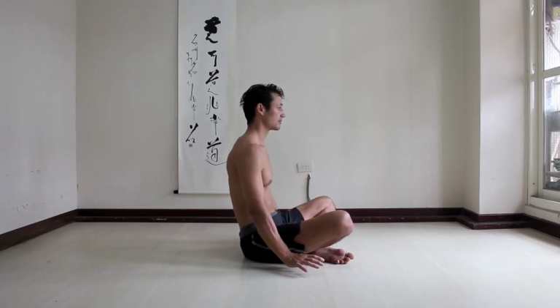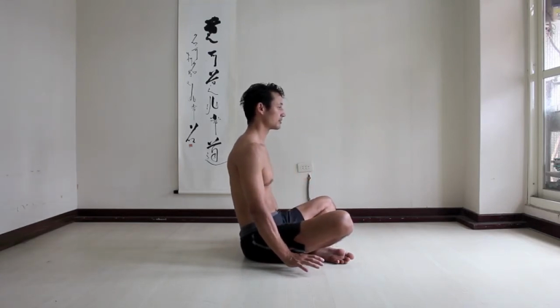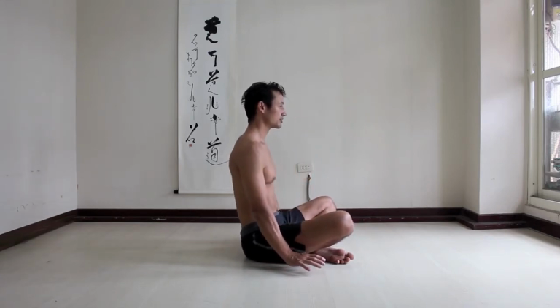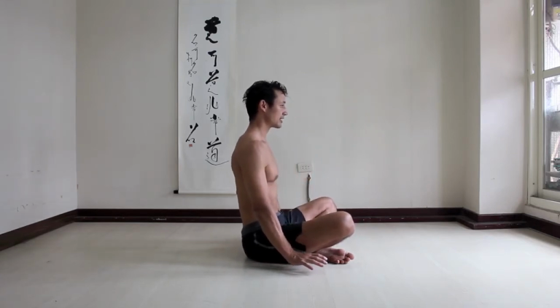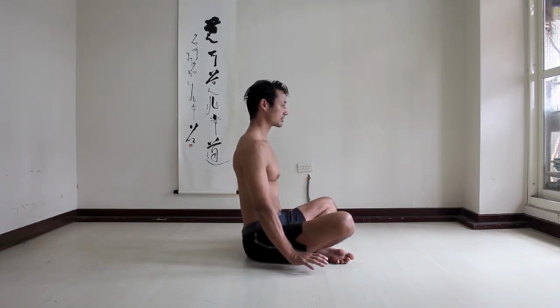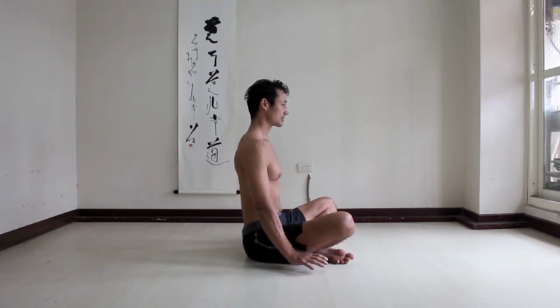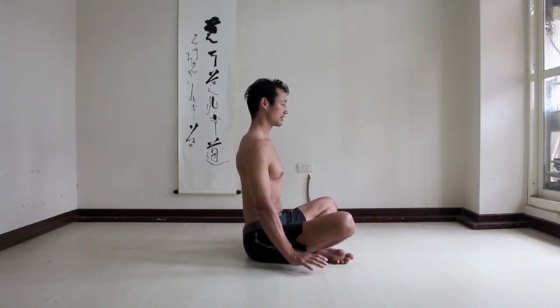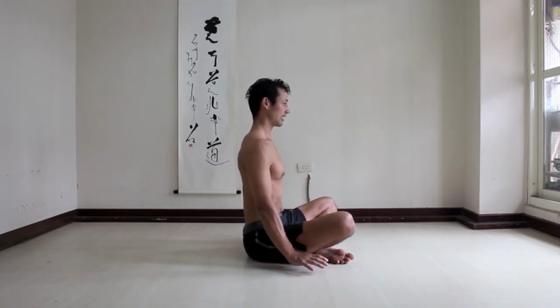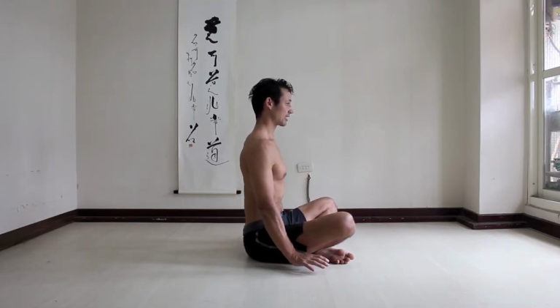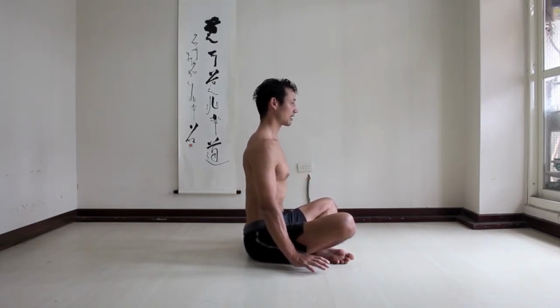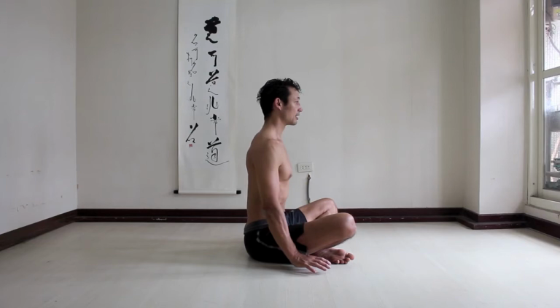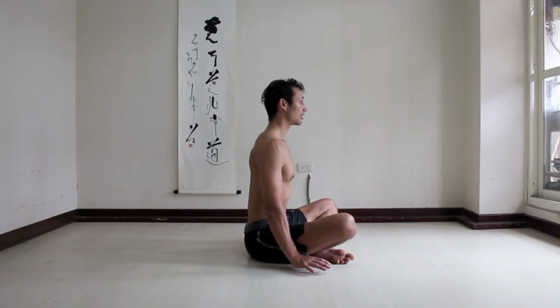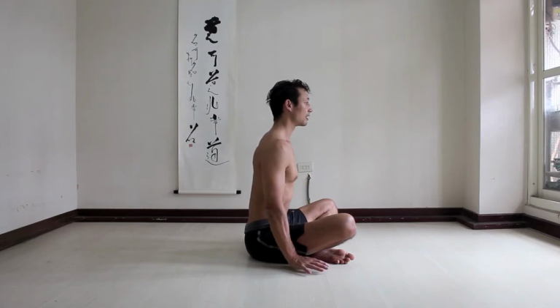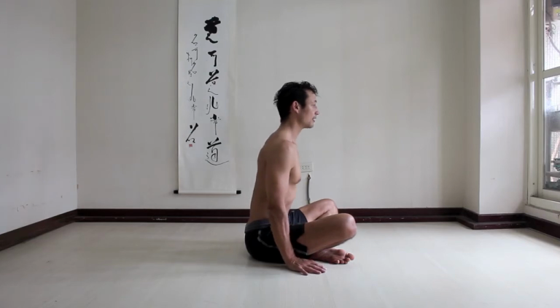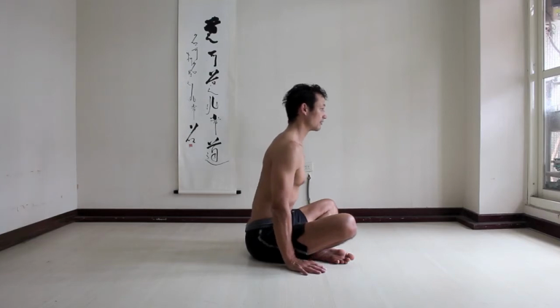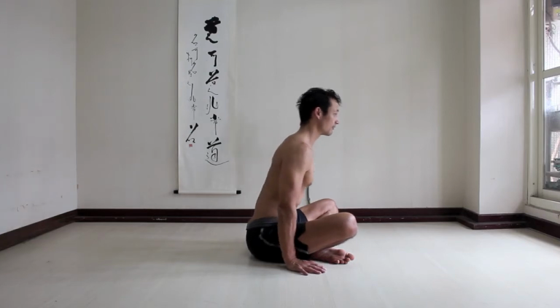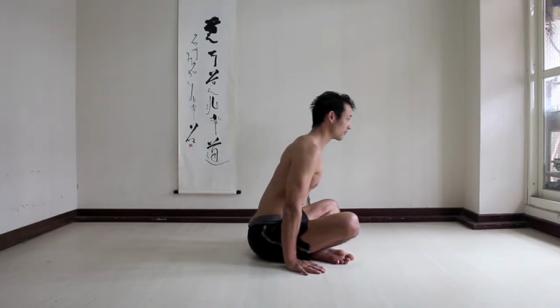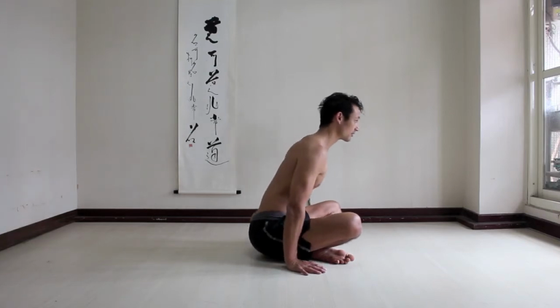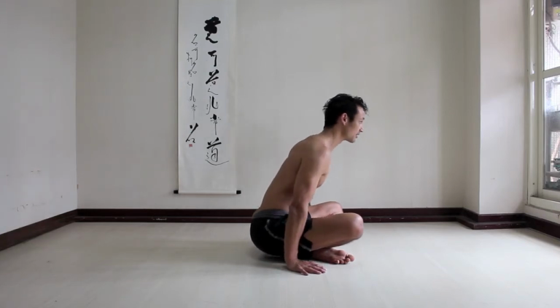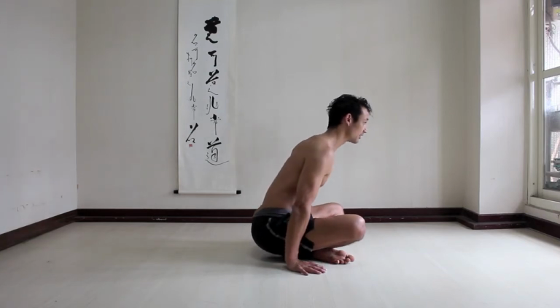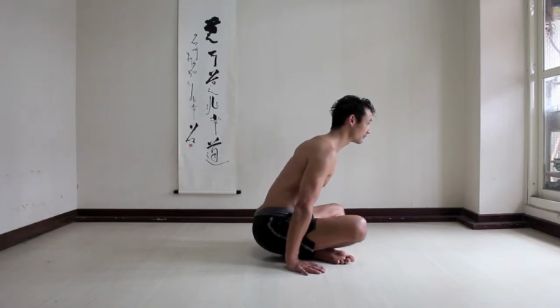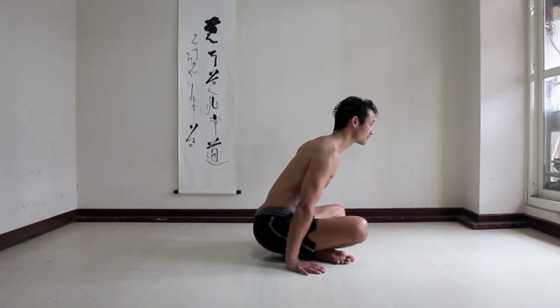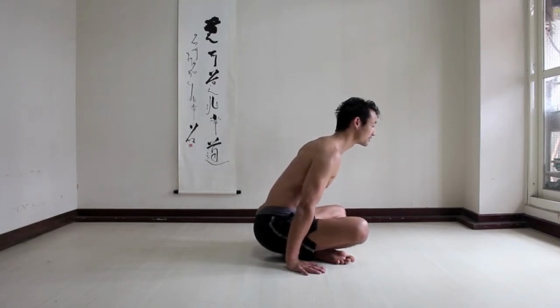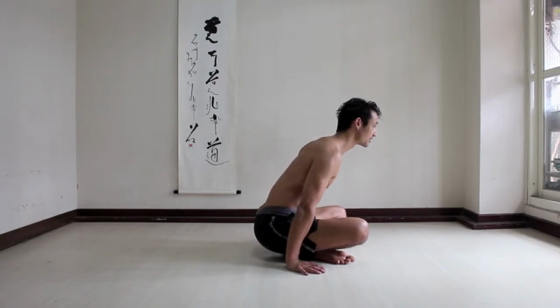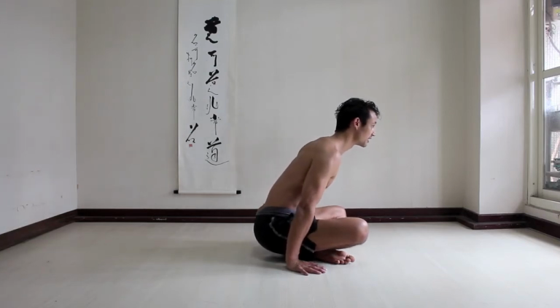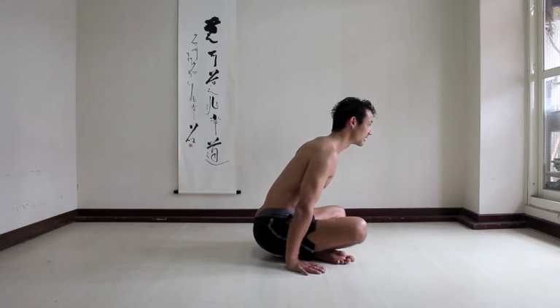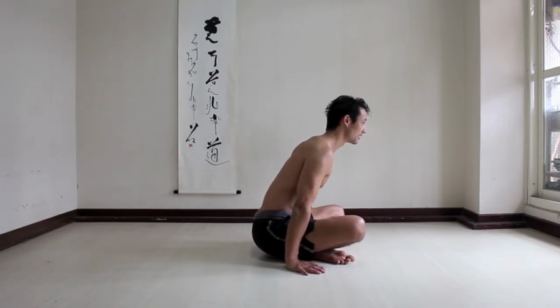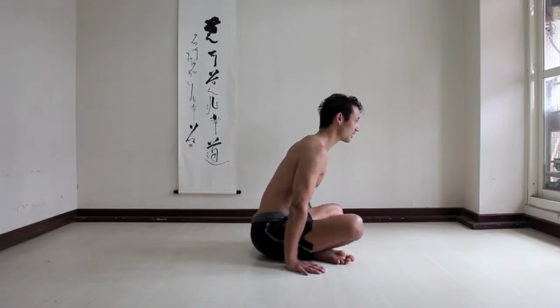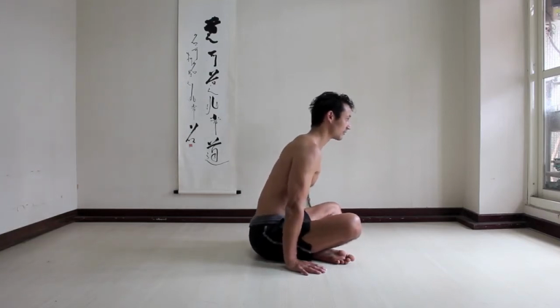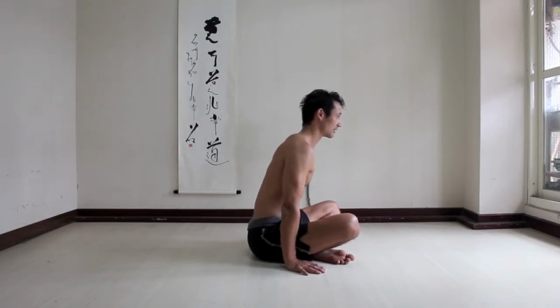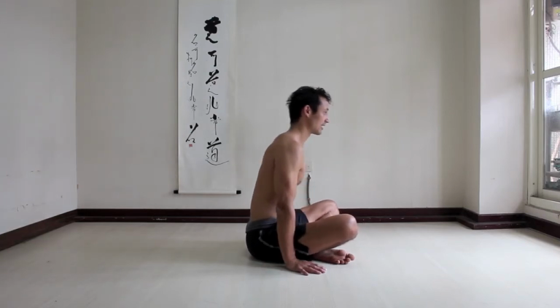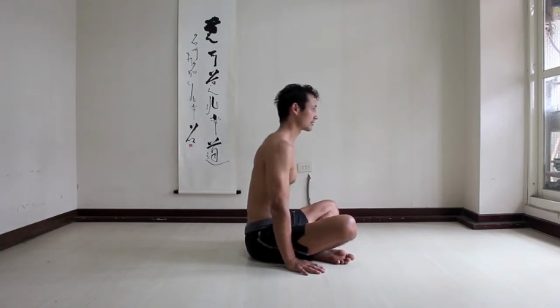Chest, neck, lean forward, lift, and relax.